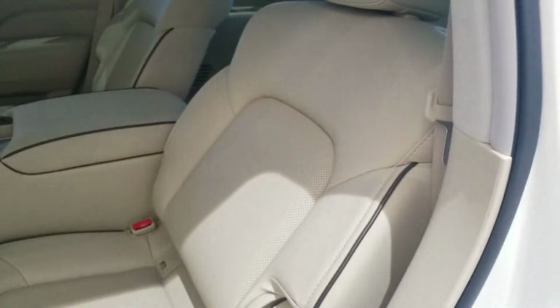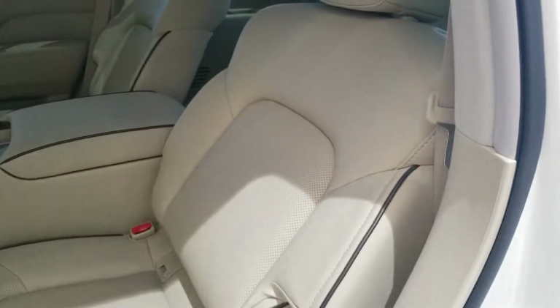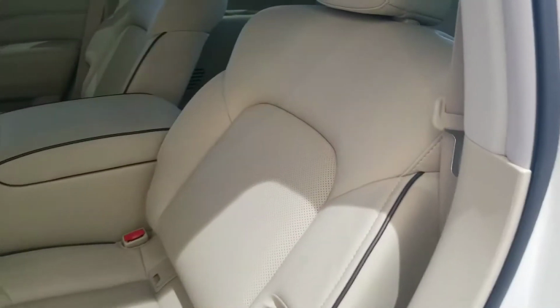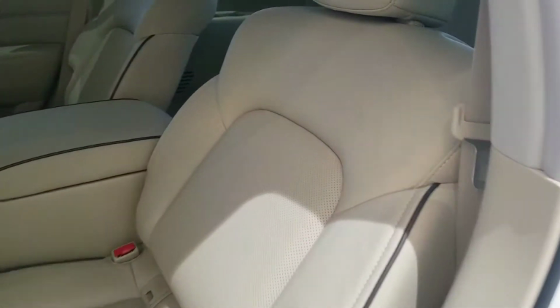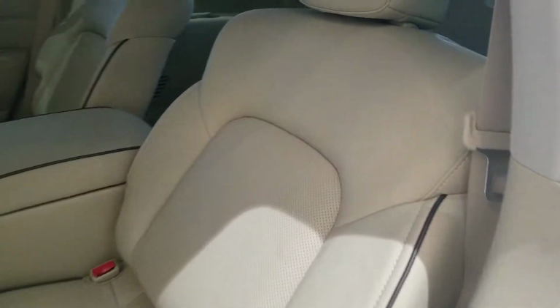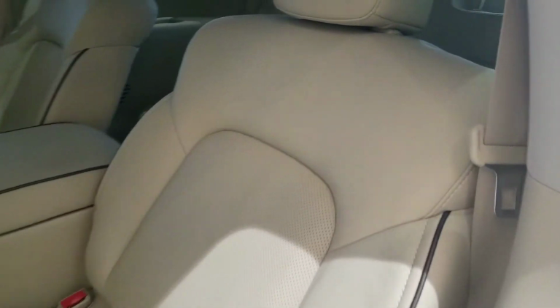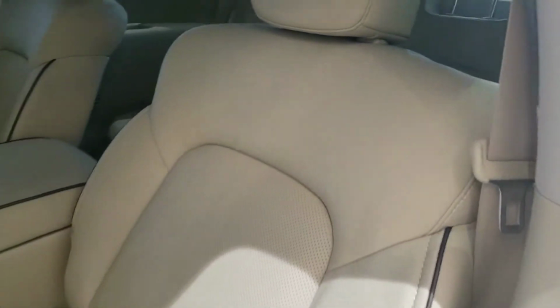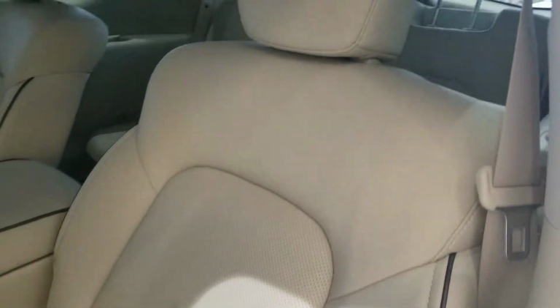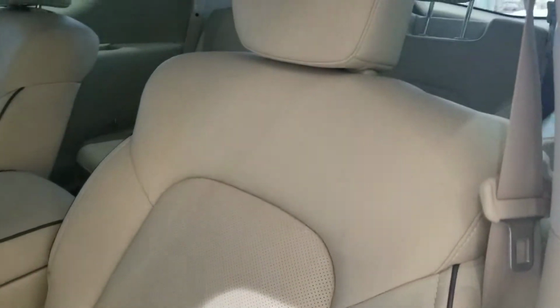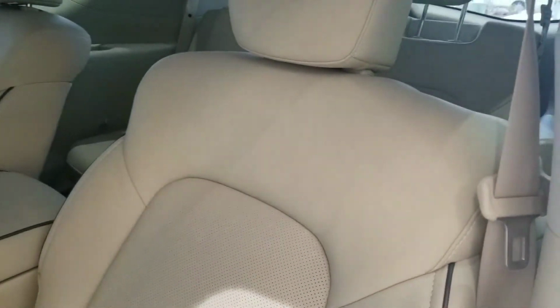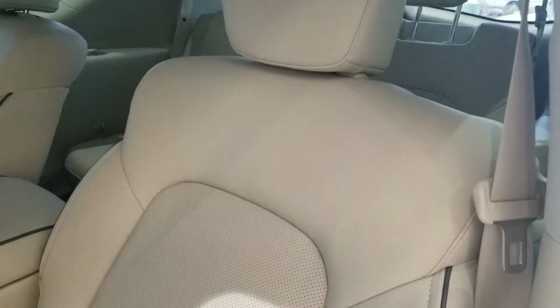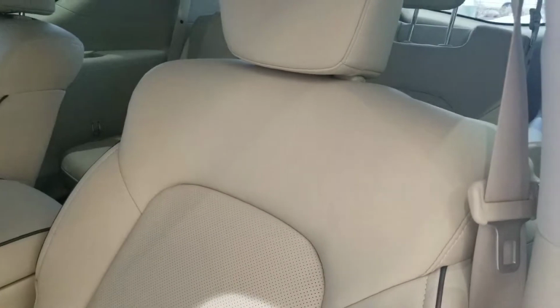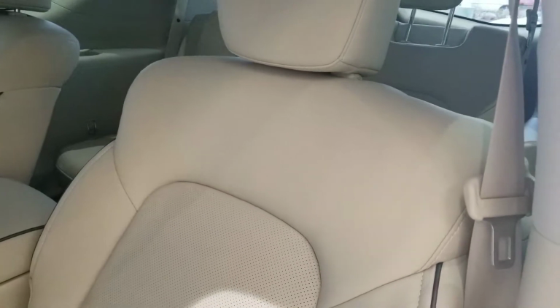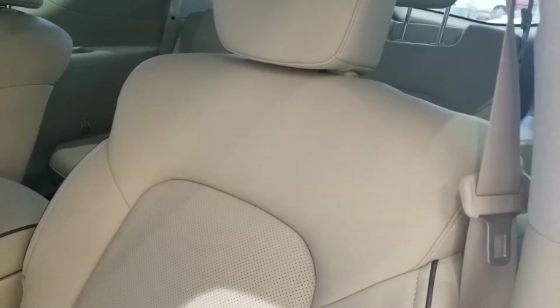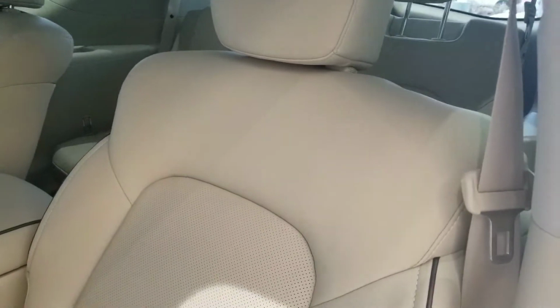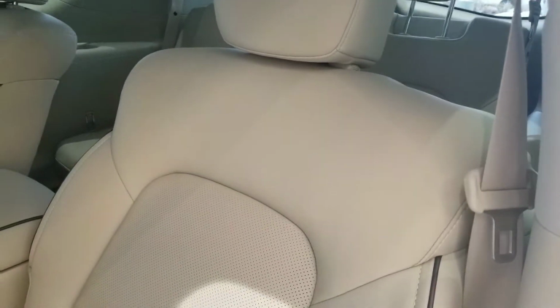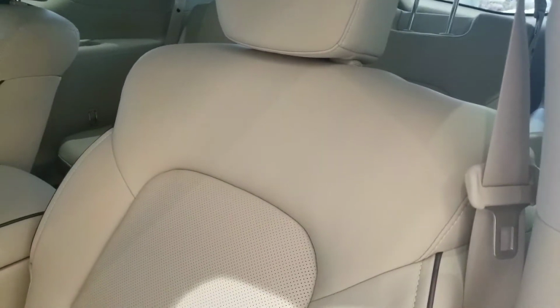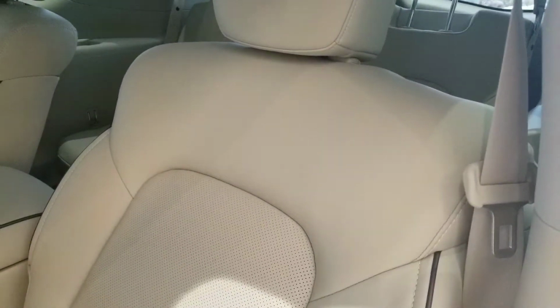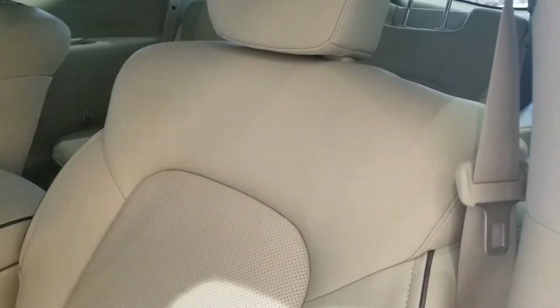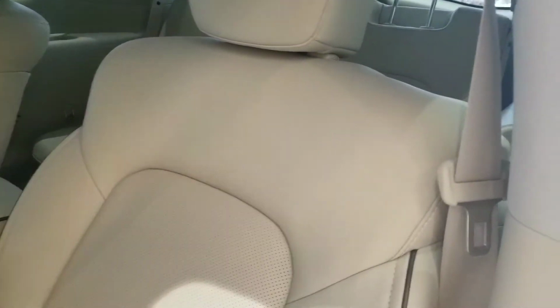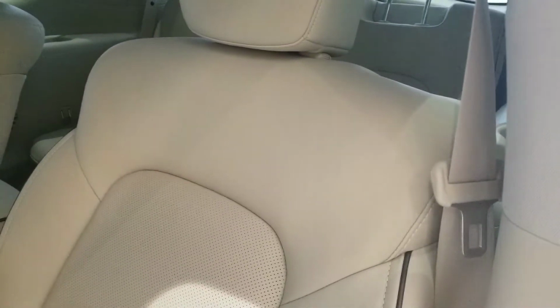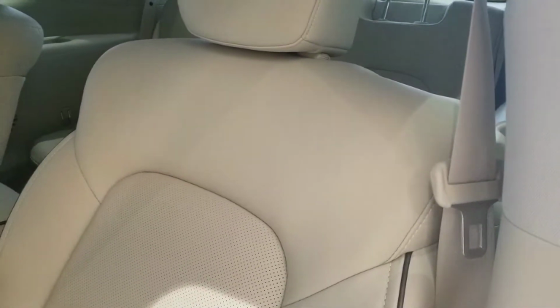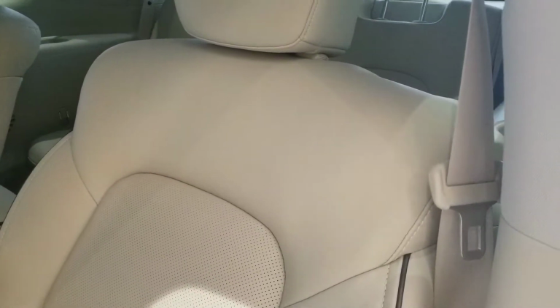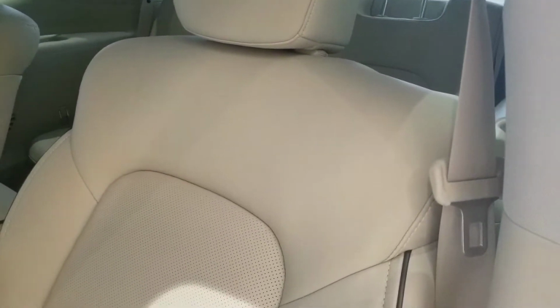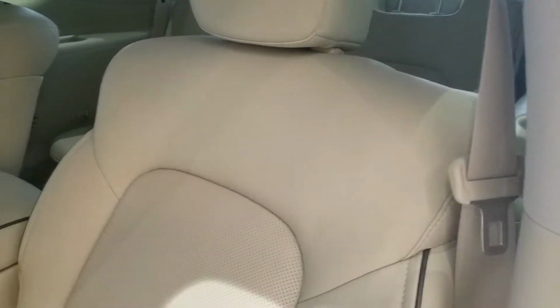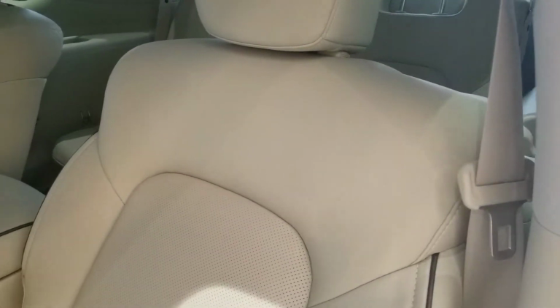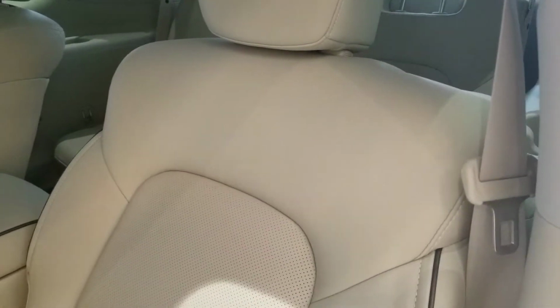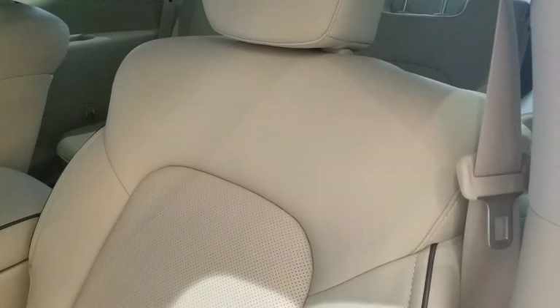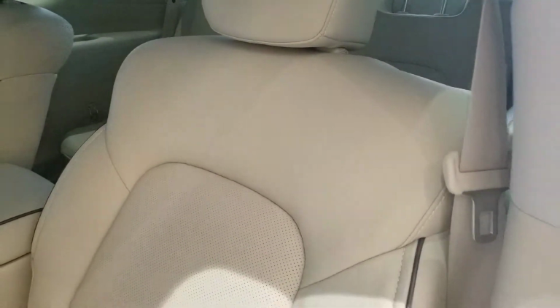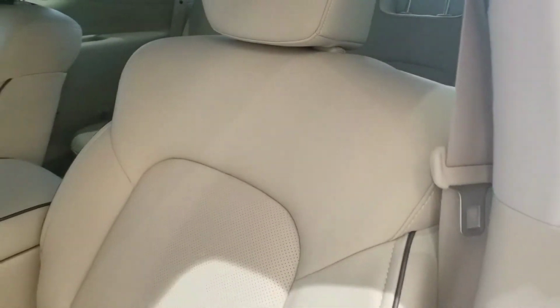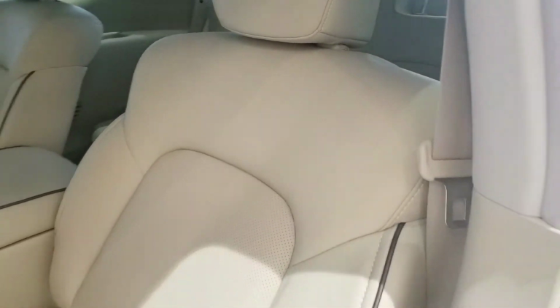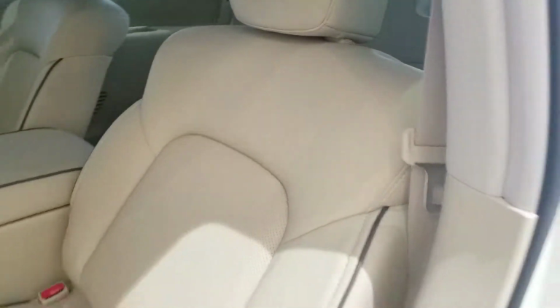Very, very important in a vehicle this size is the turning radius. And there are tons of standard safety features.